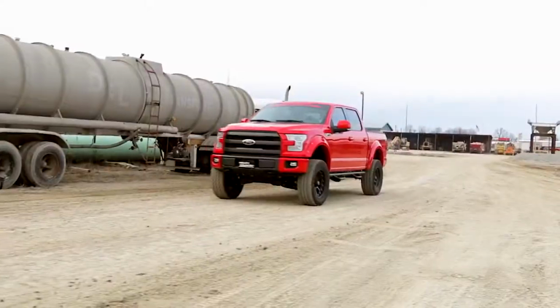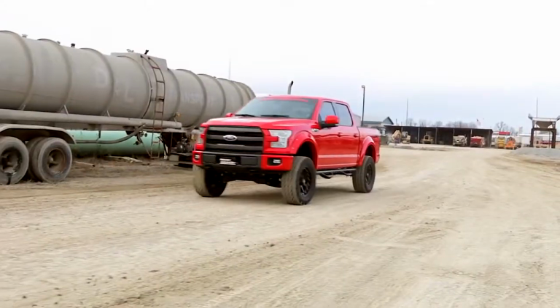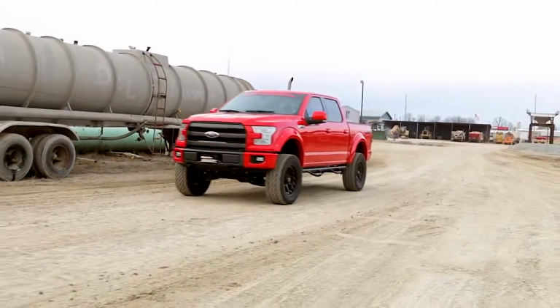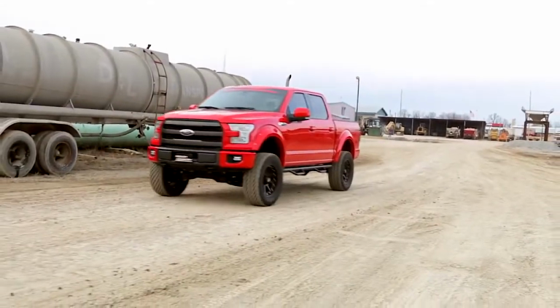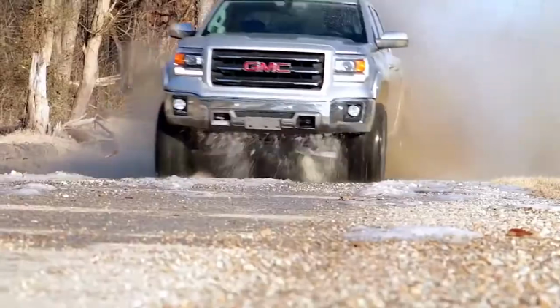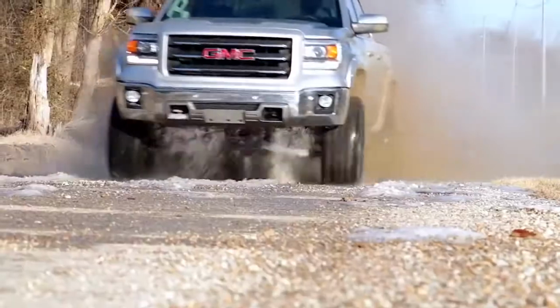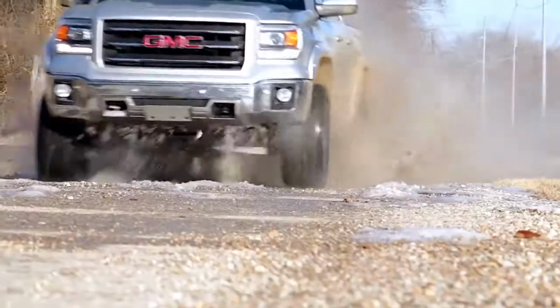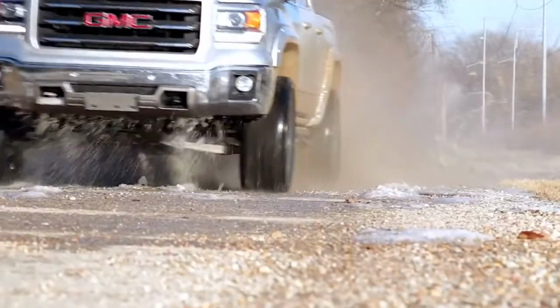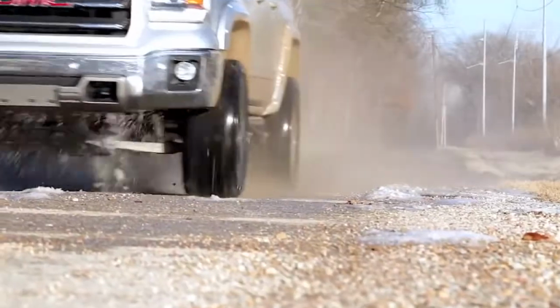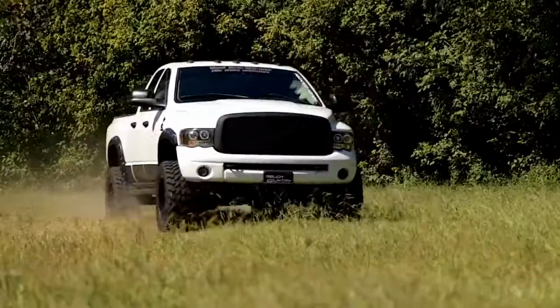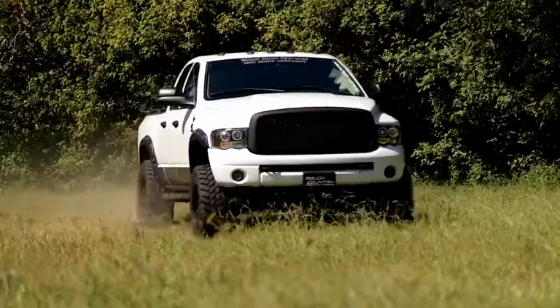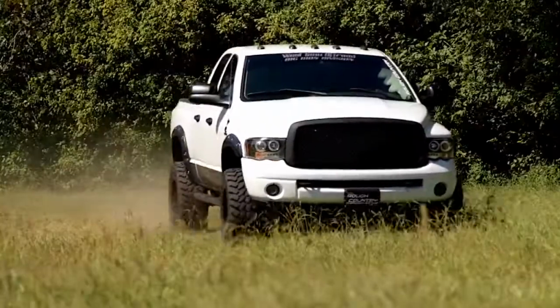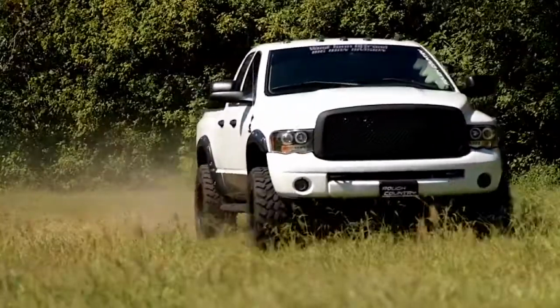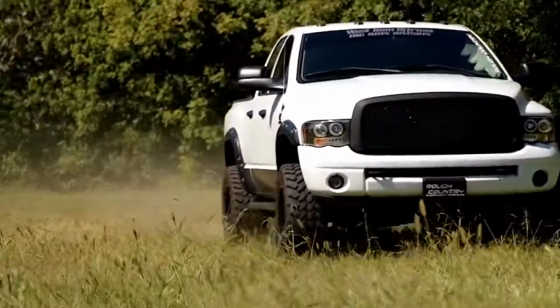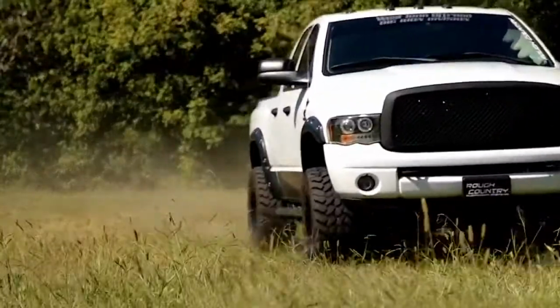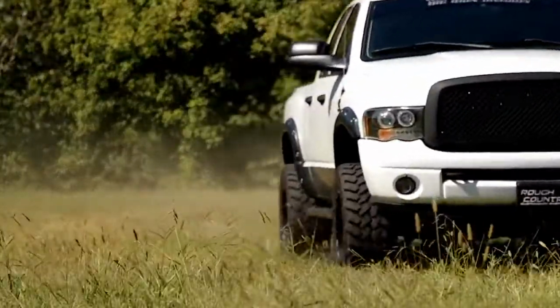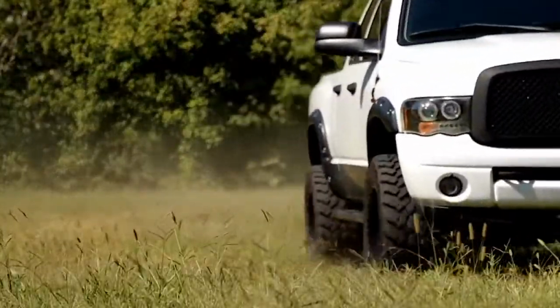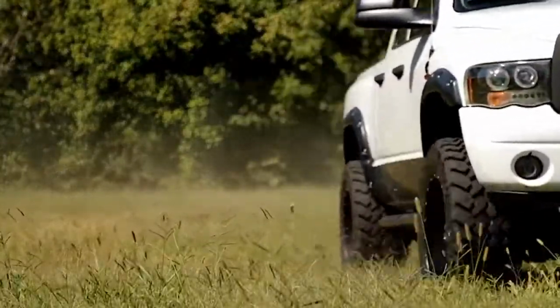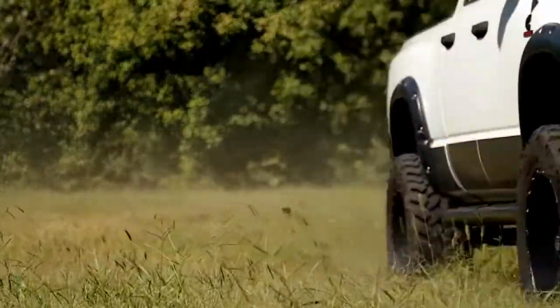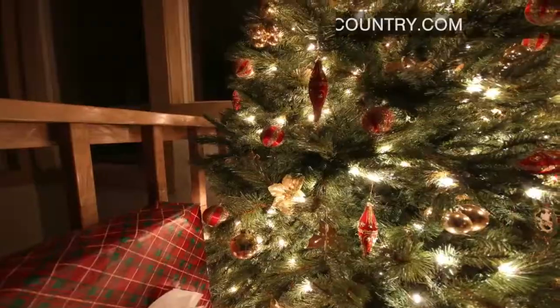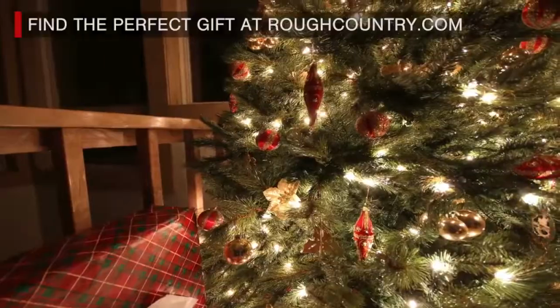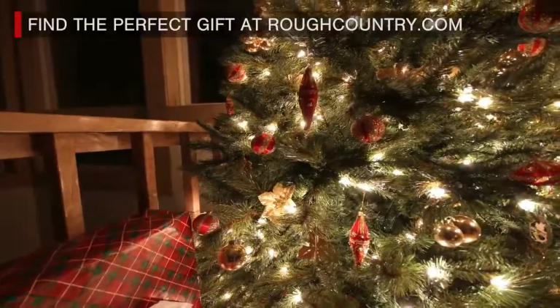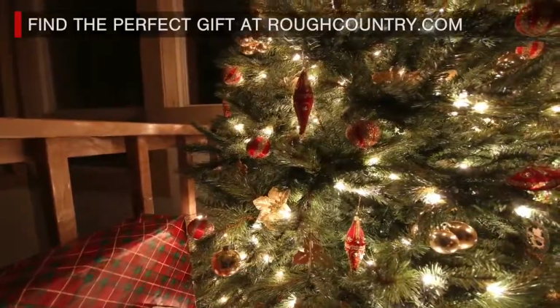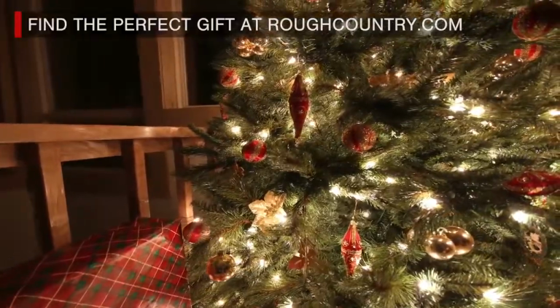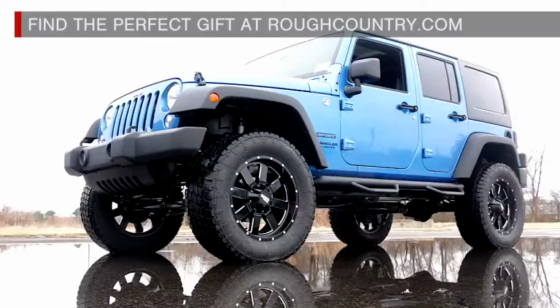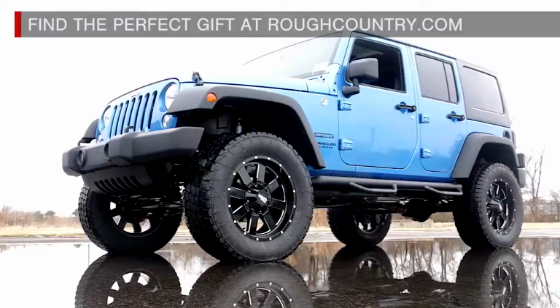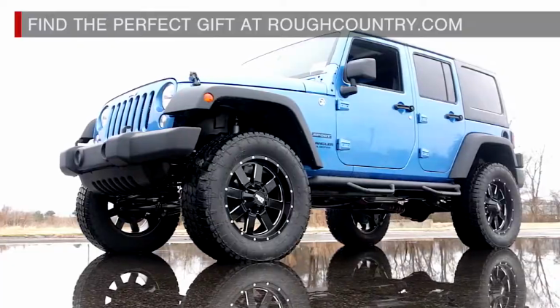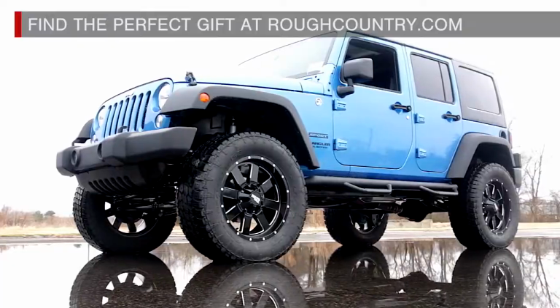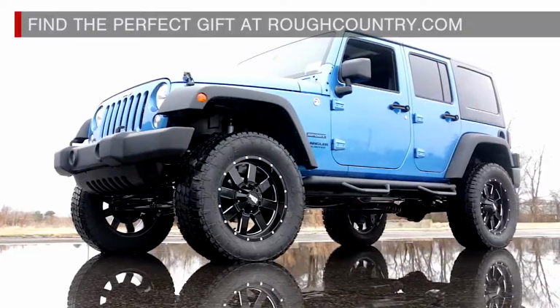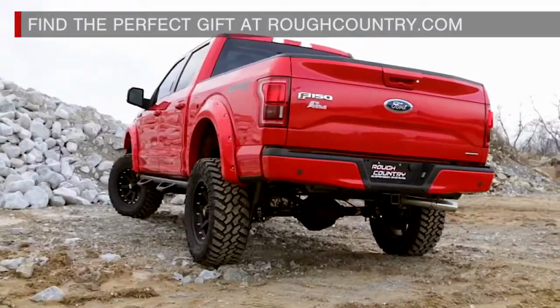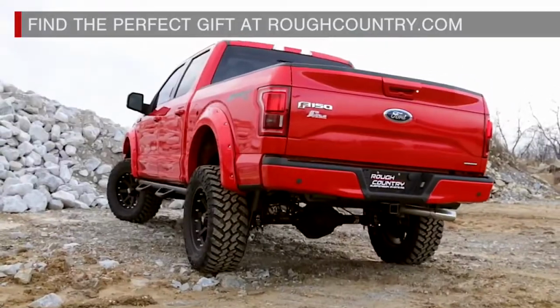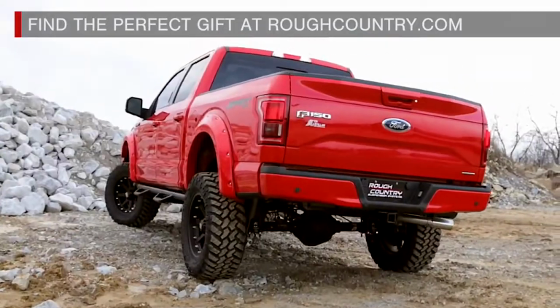There's only one thing the off-road enthusiast in your life really wants on Christmas morning. Find the perfect gift at roughcountry.com.